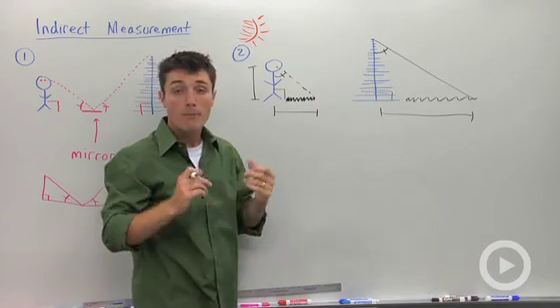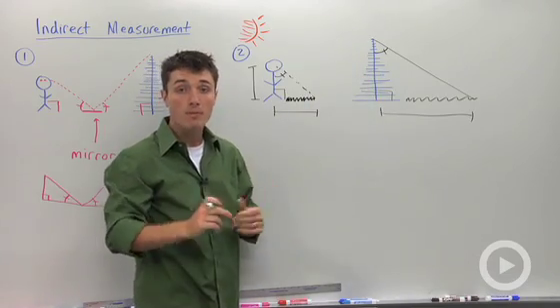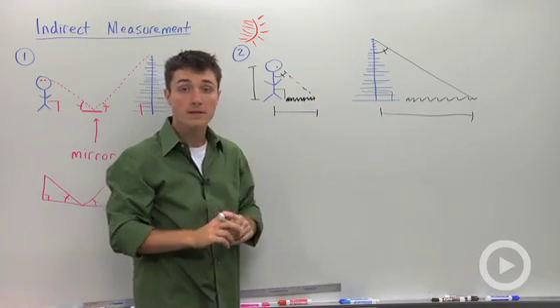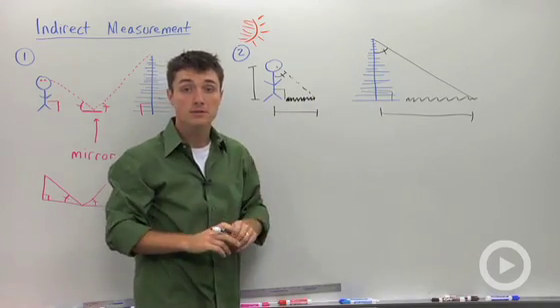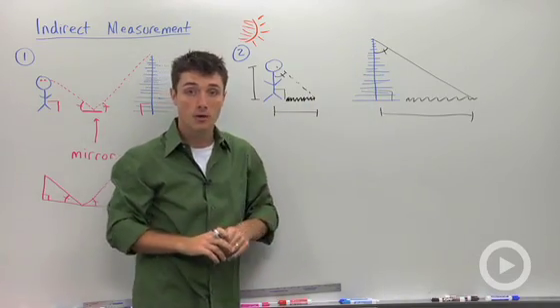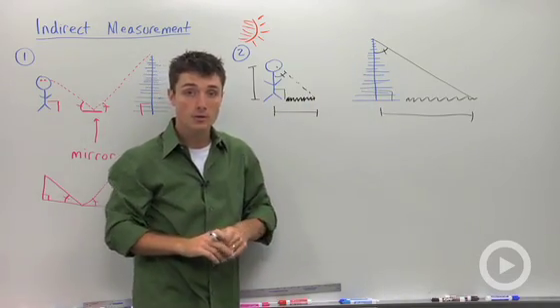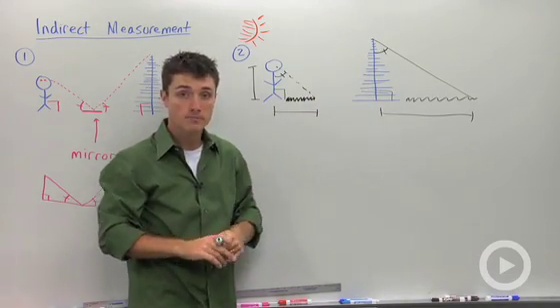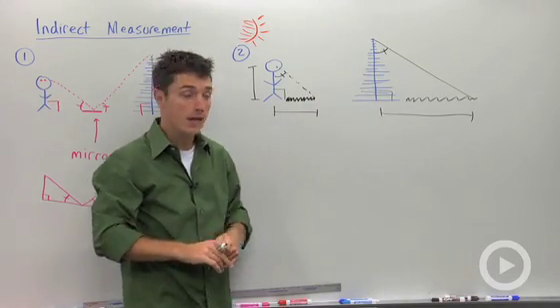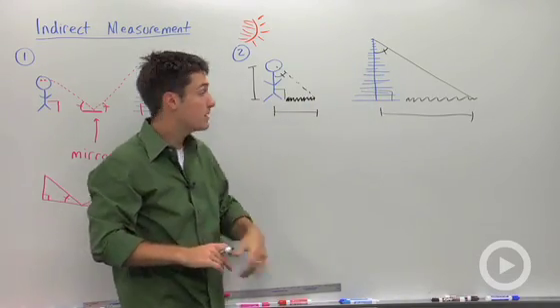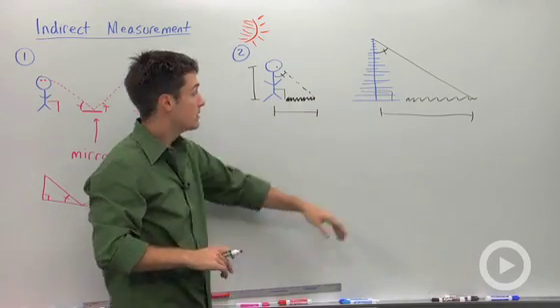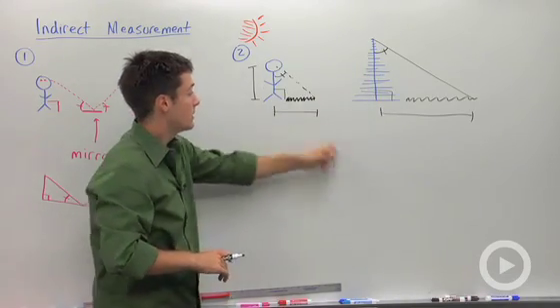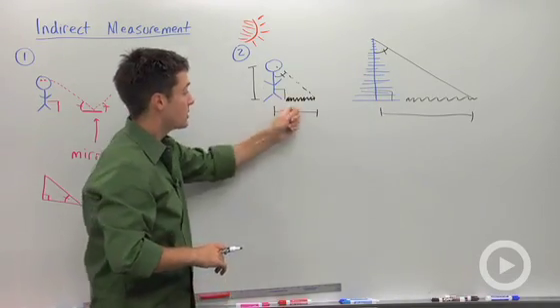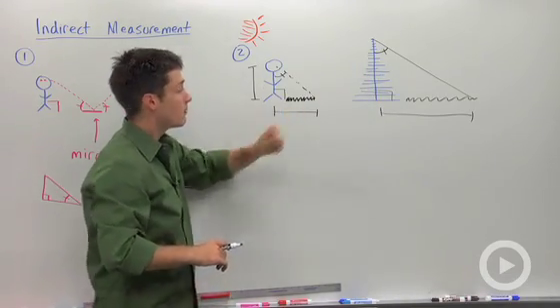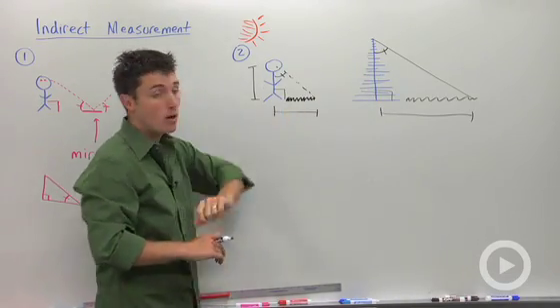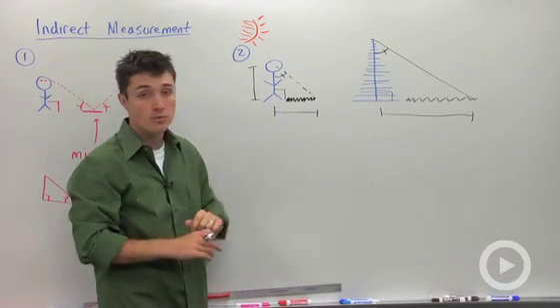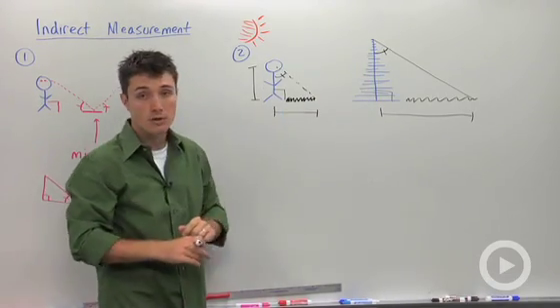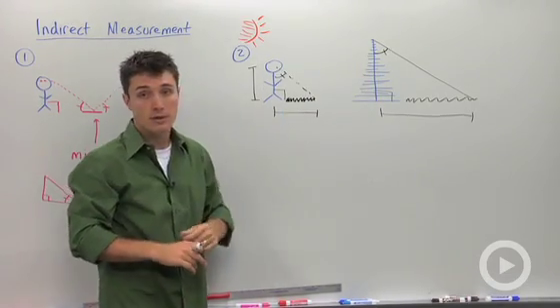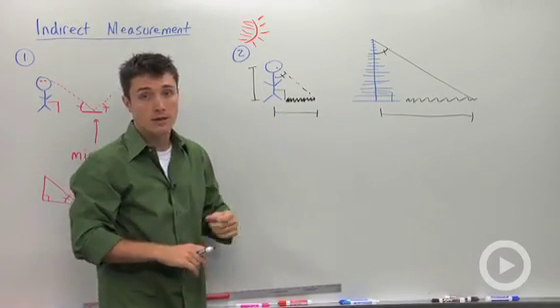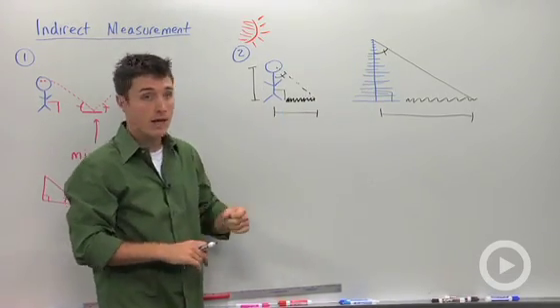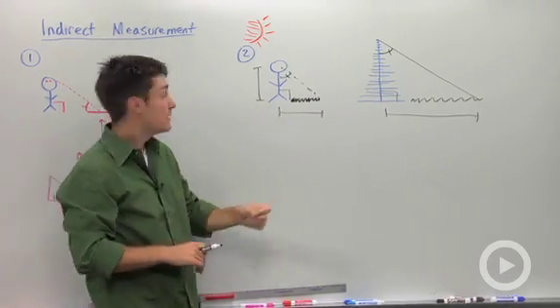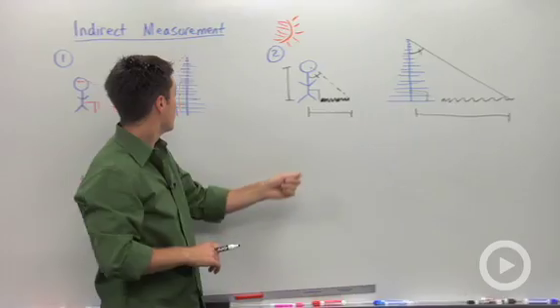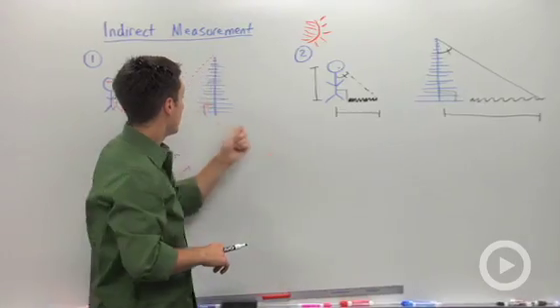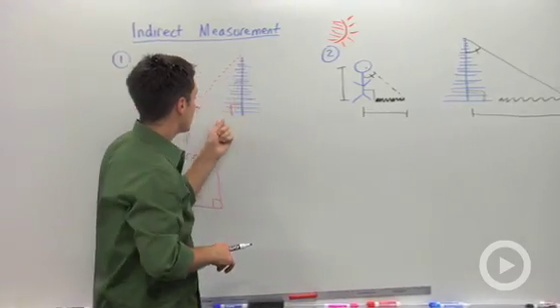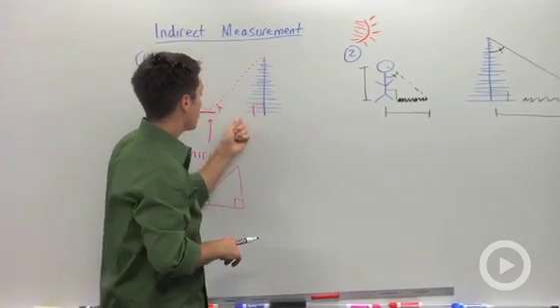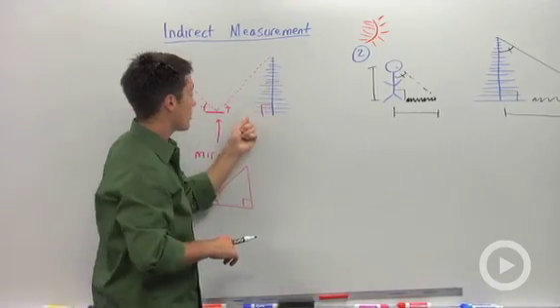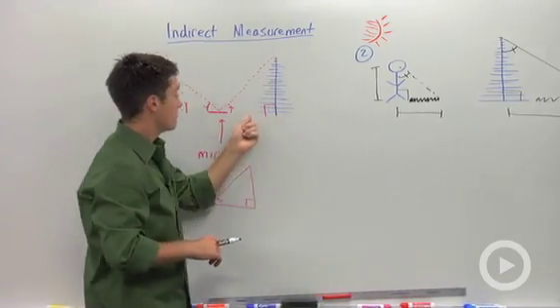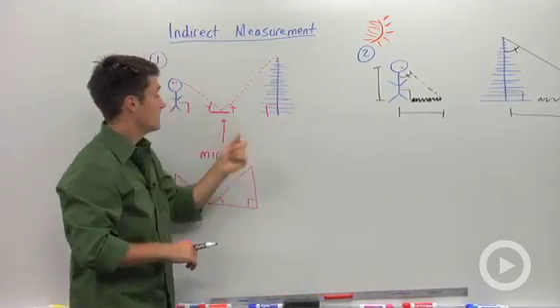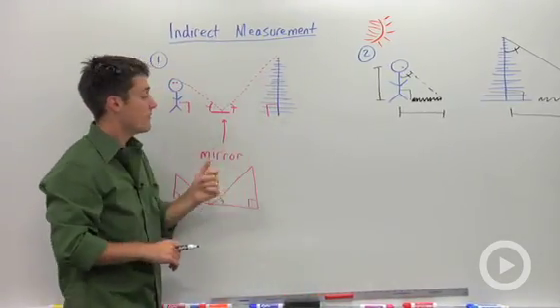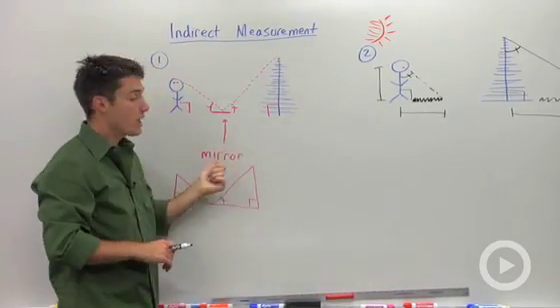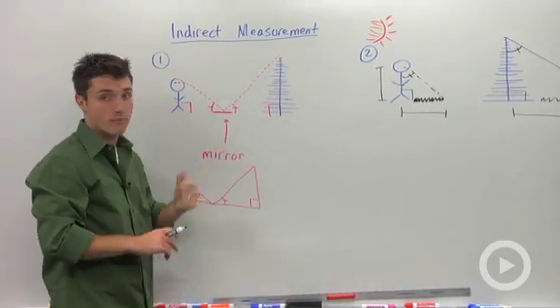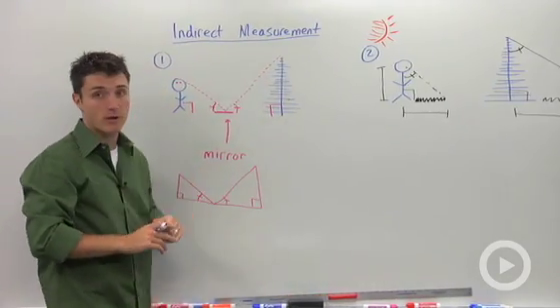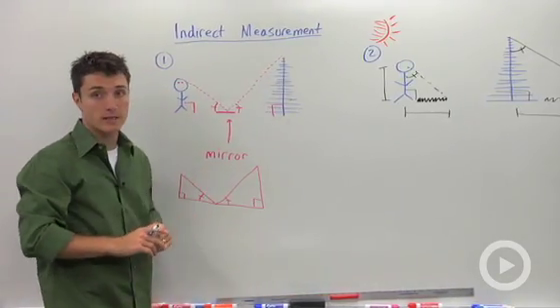Both methods work — the shadow method will always work, and the mirror method would work if you have a mirror handy.